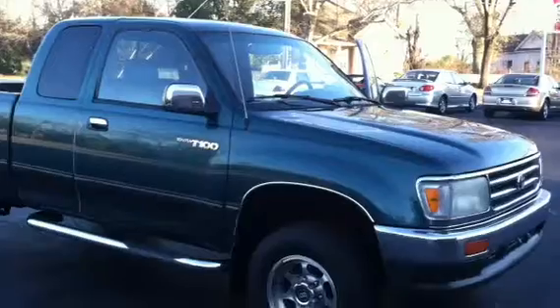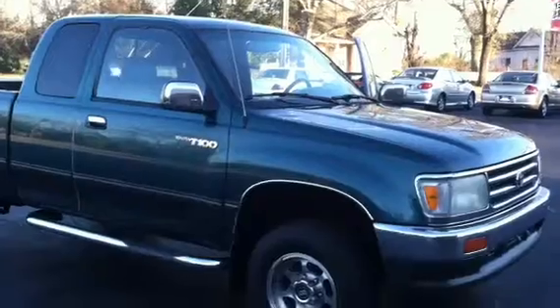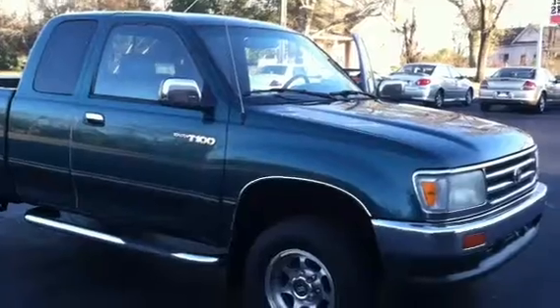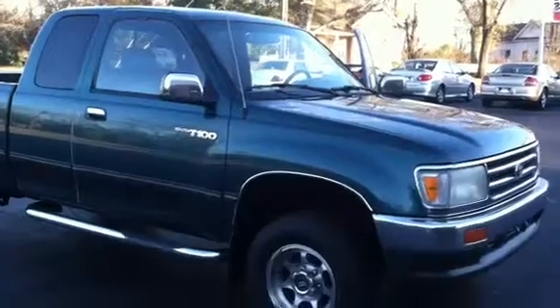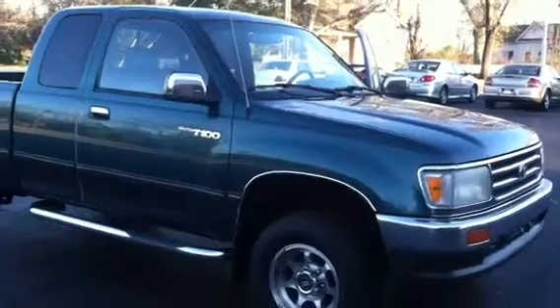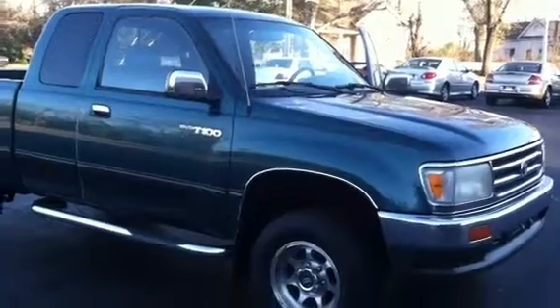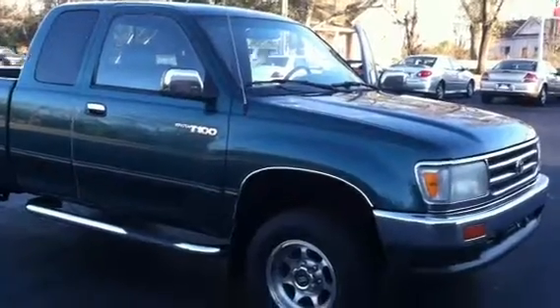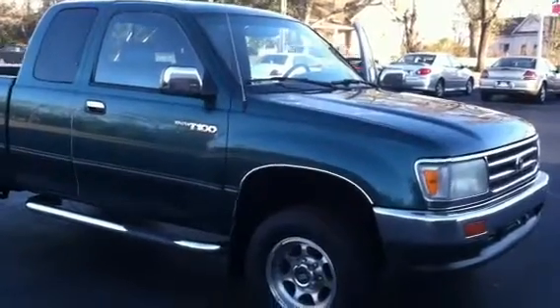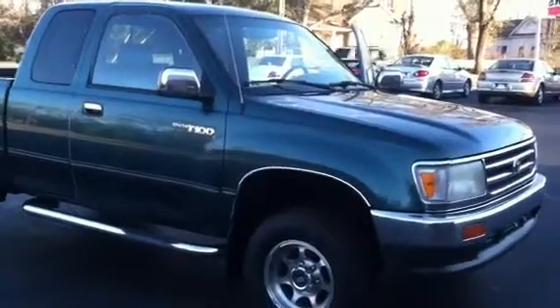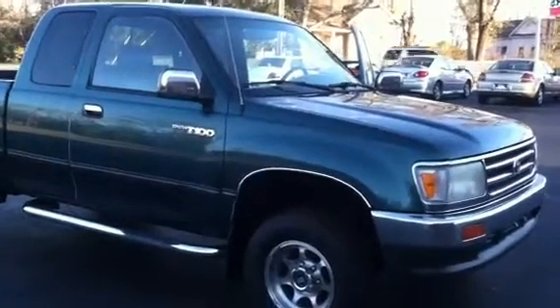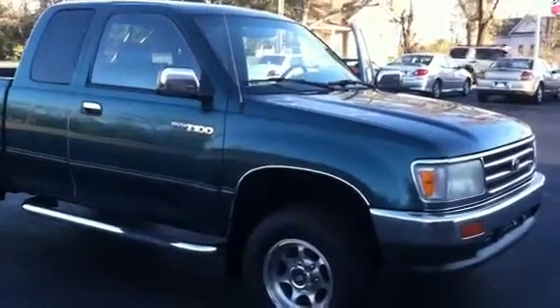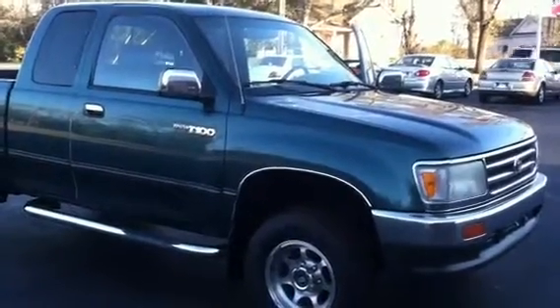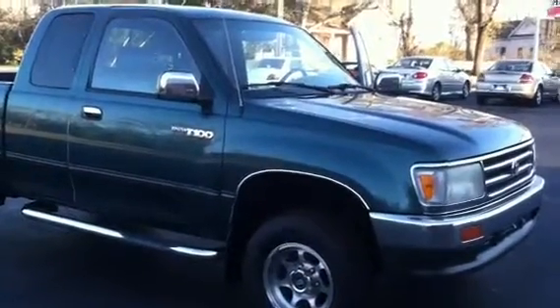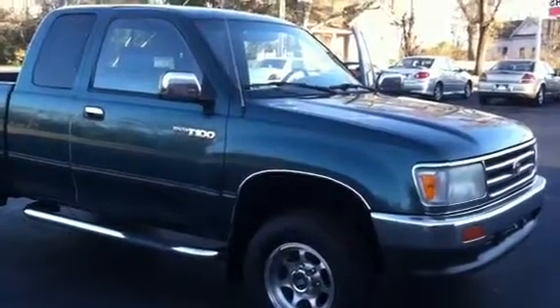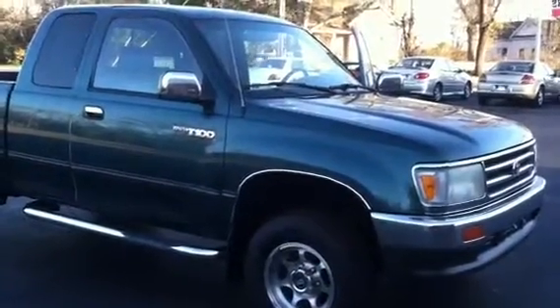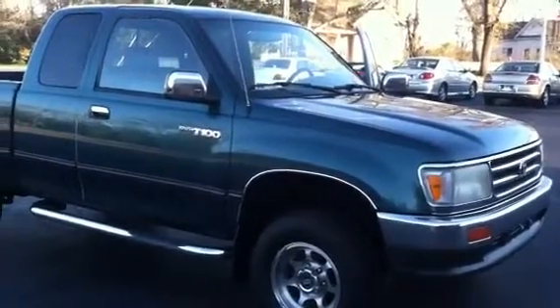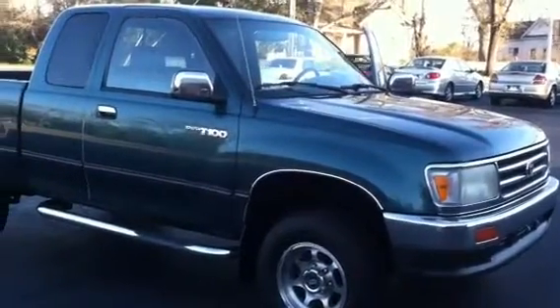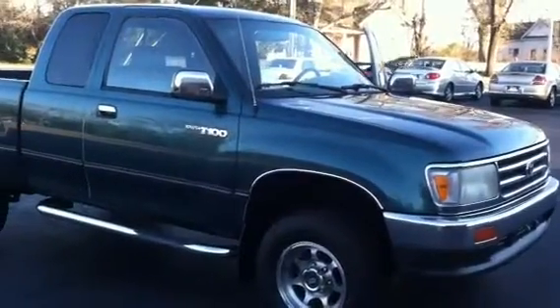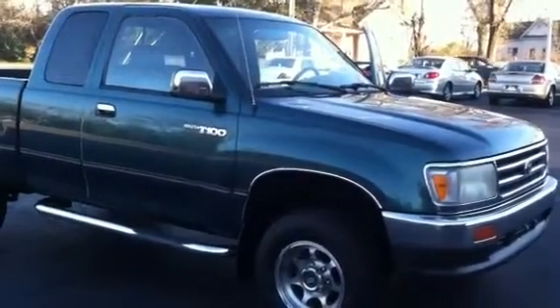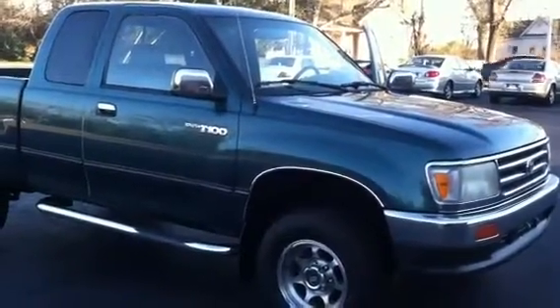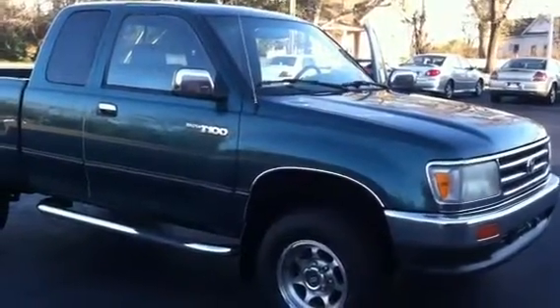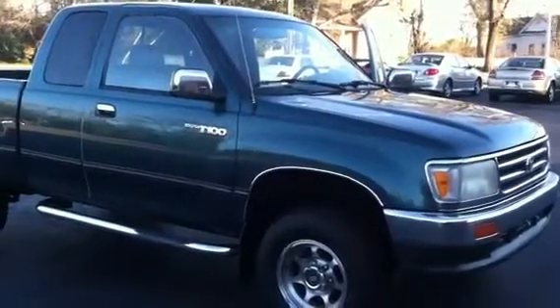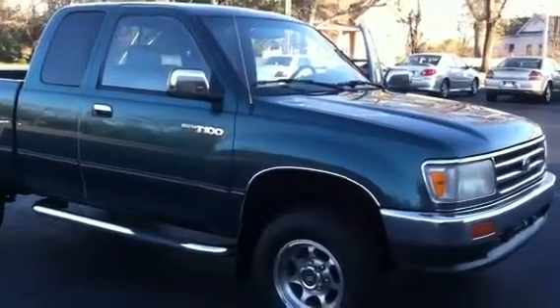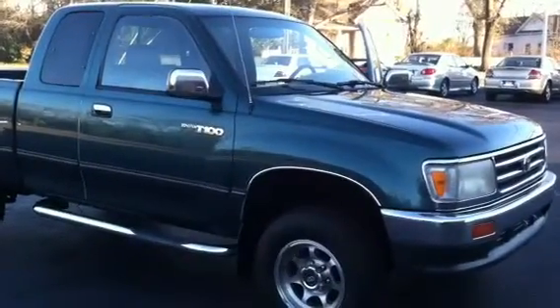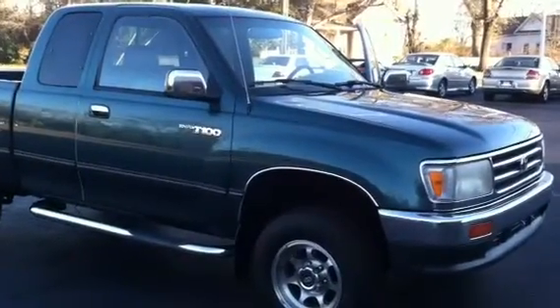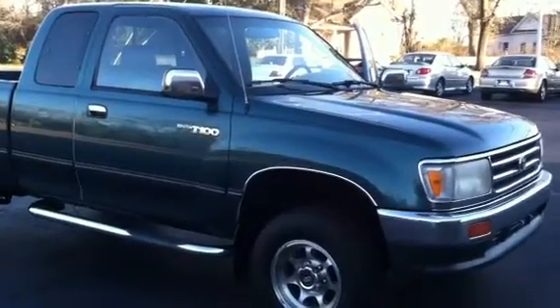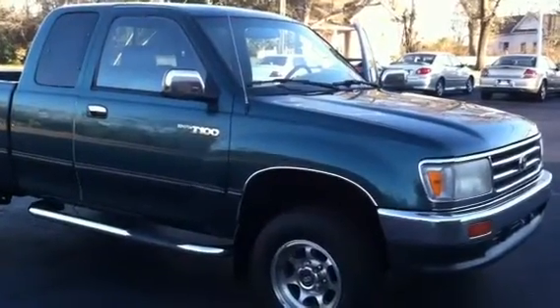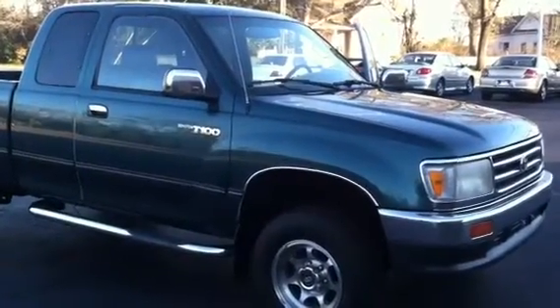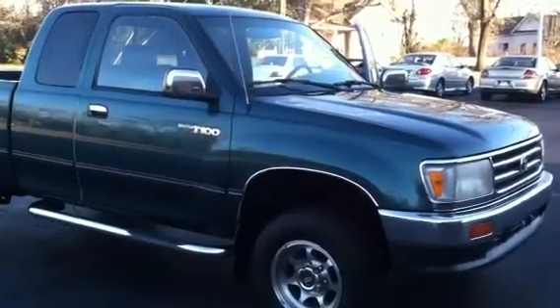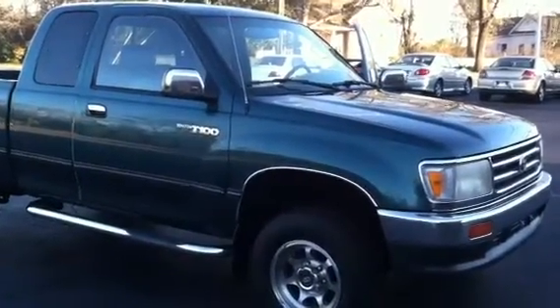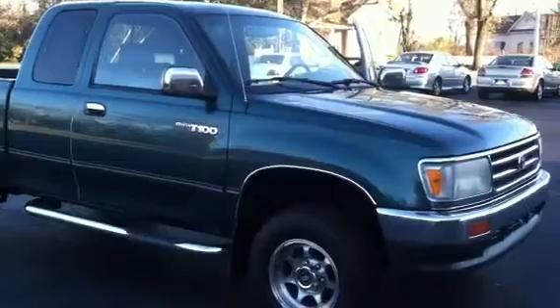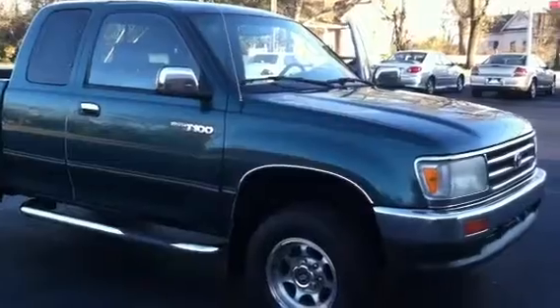Hello, this is Wanda with LaGrange Toyota doing a quick review of the '97 Toyota Tacoma T100.